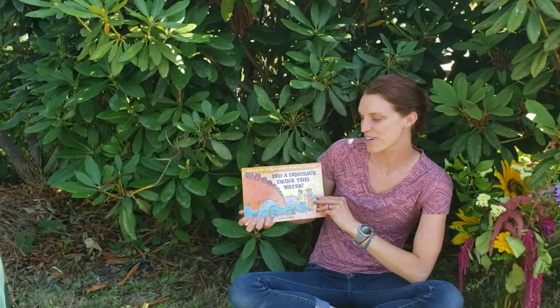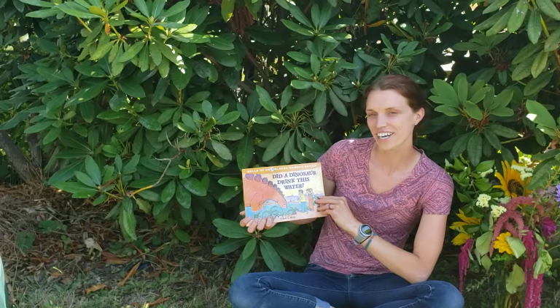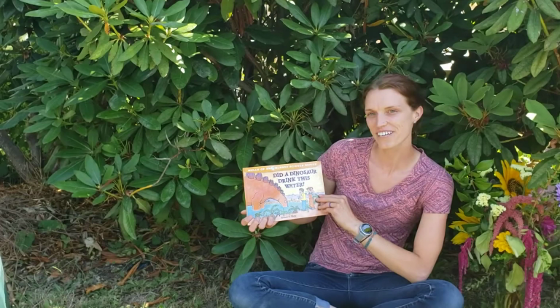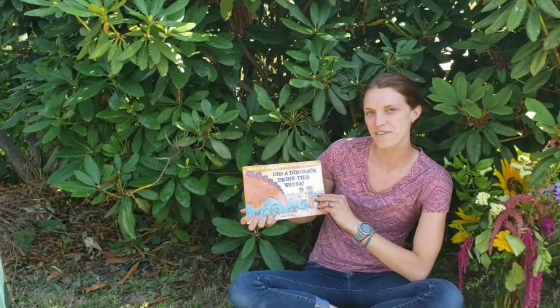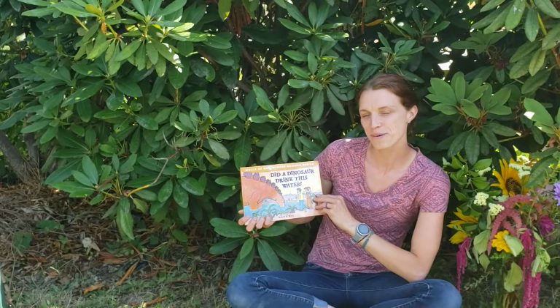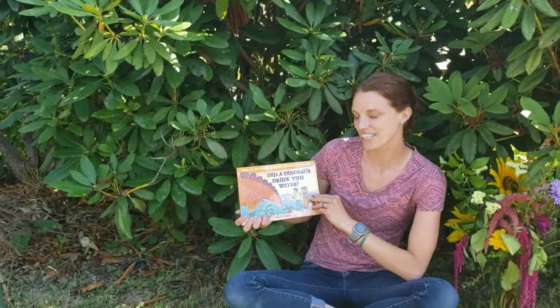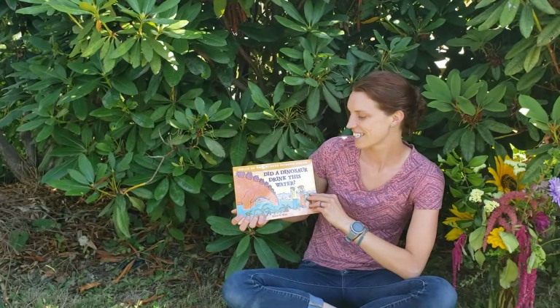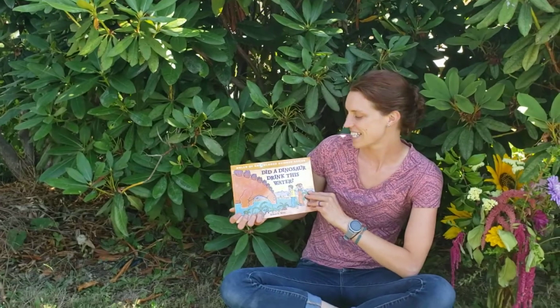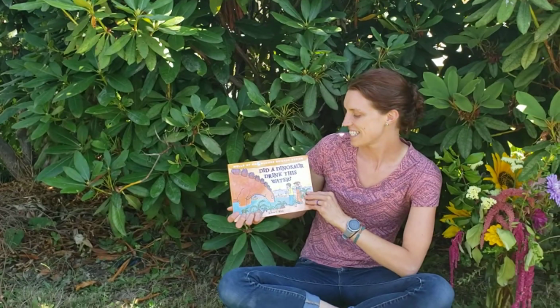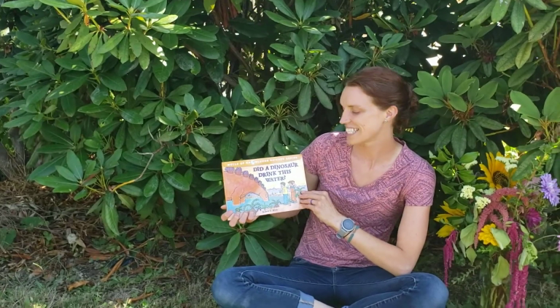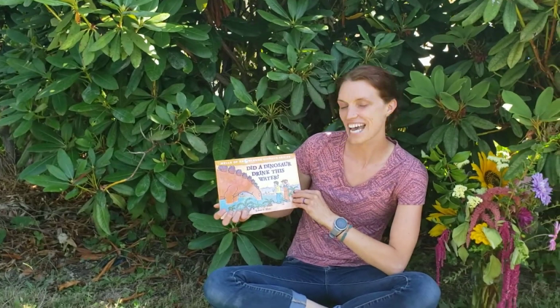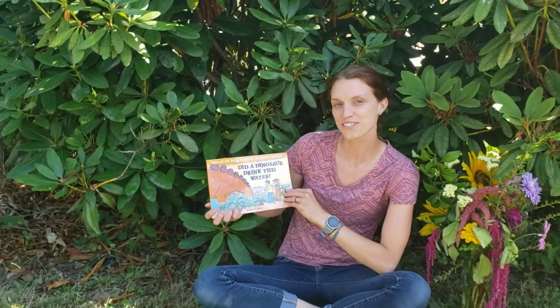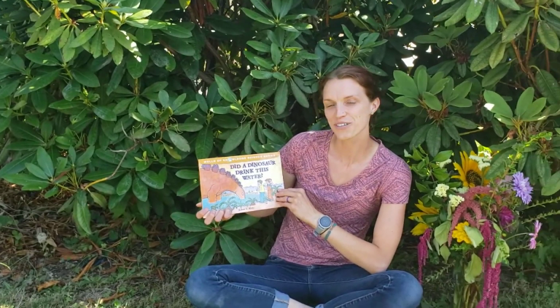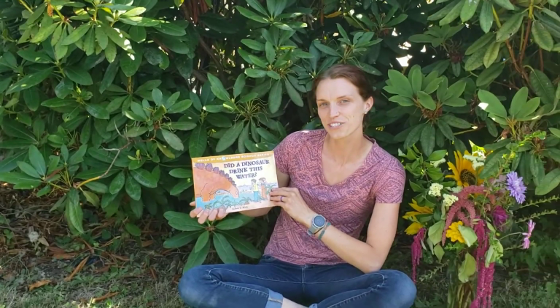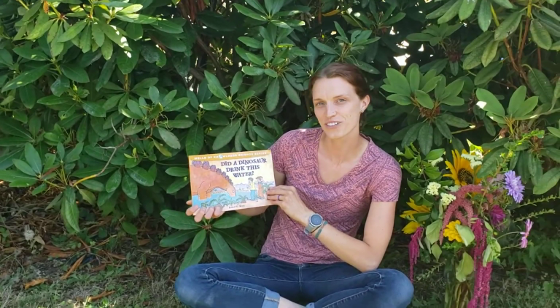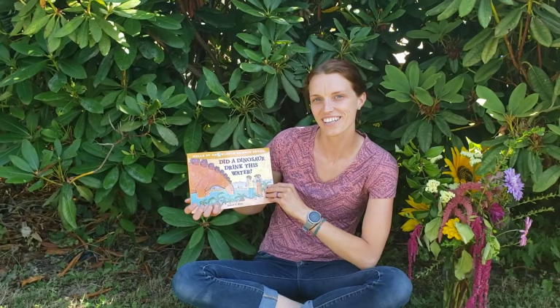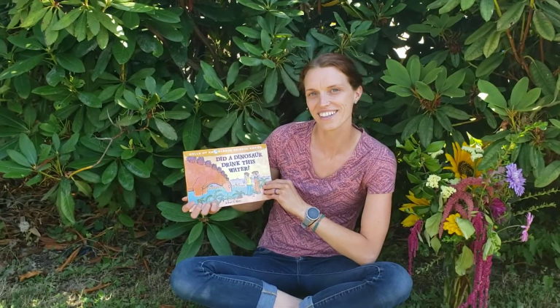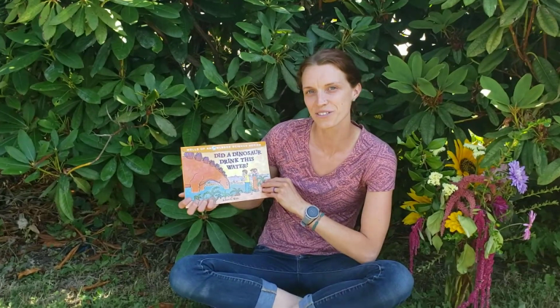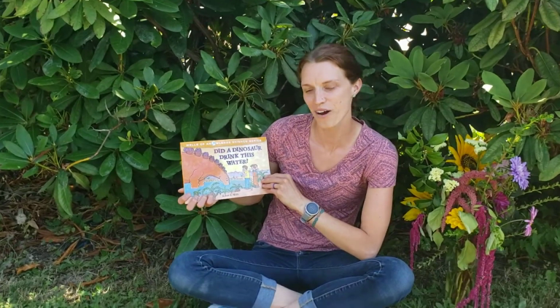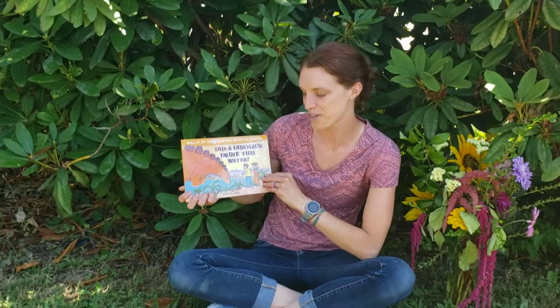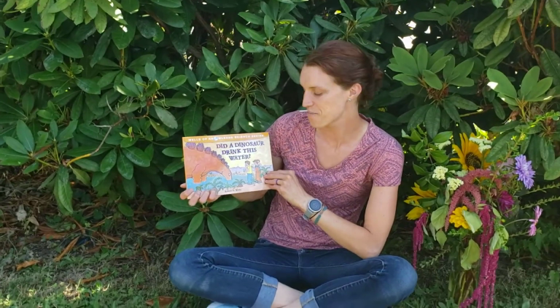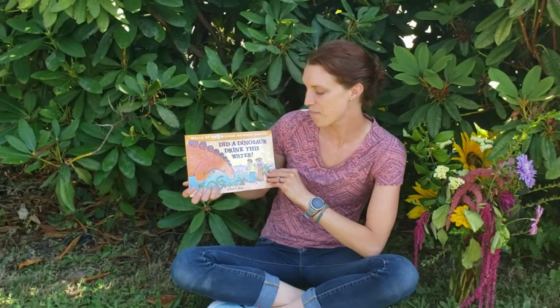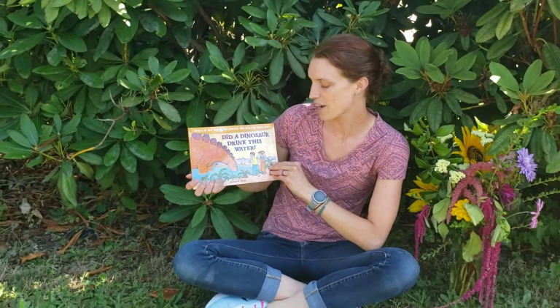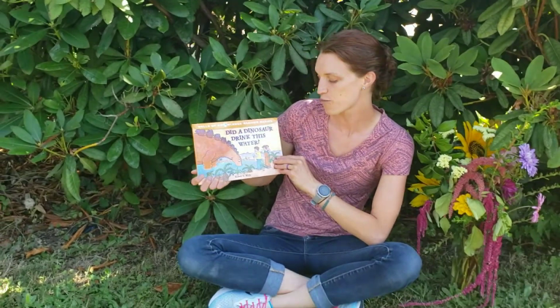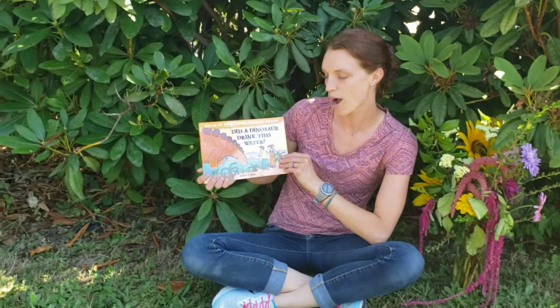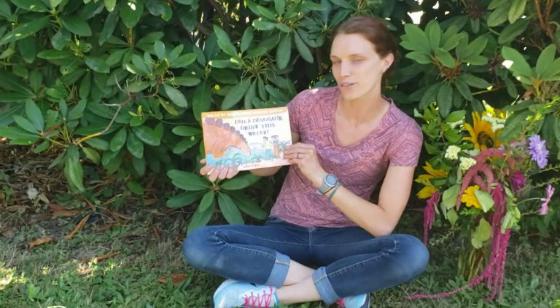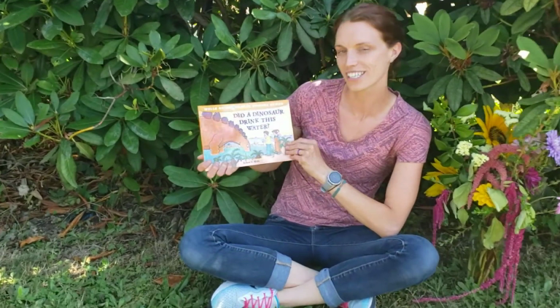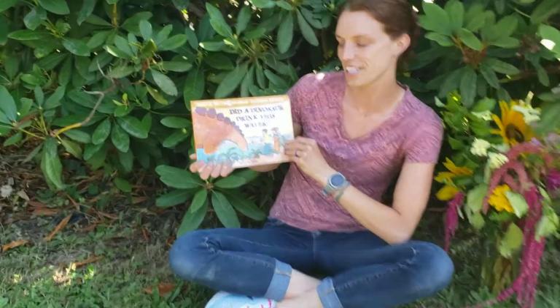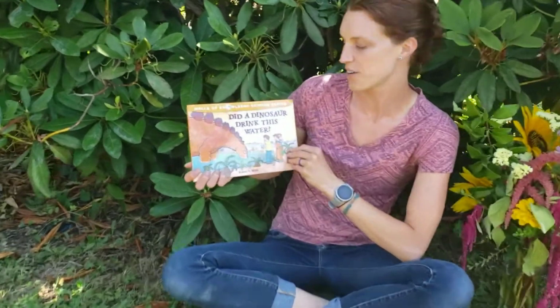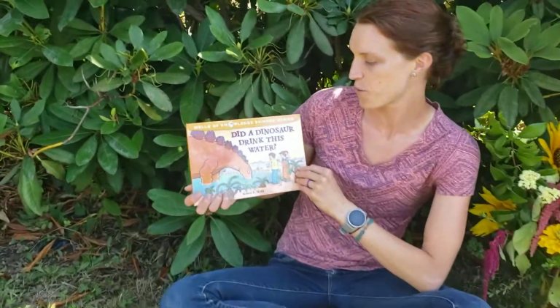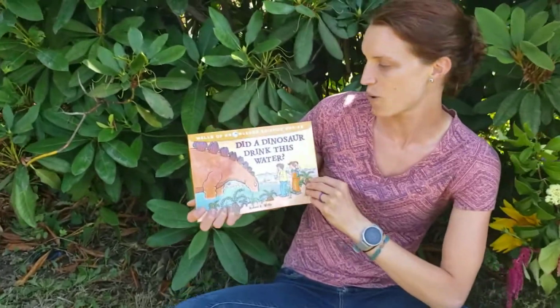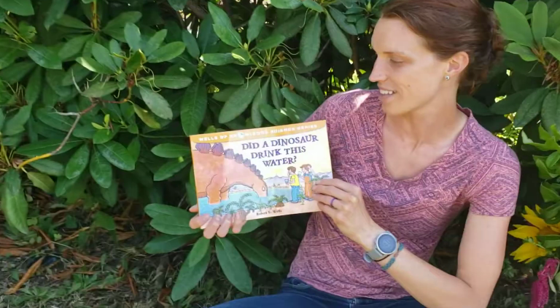We're going to read the book, Did a Dinosaur Drink This Water? by Robert E. Wells.